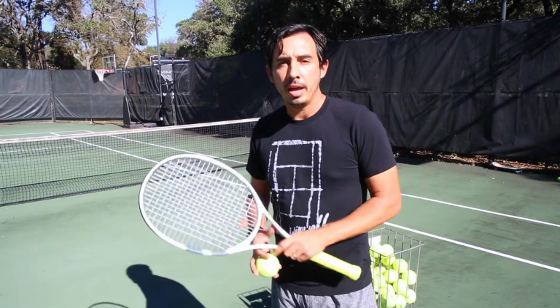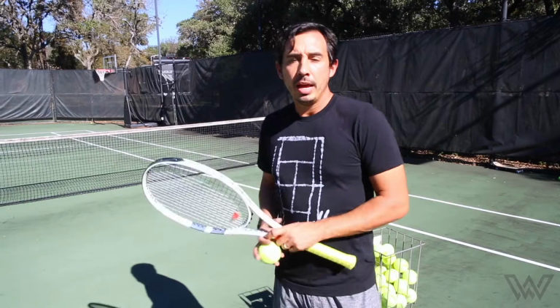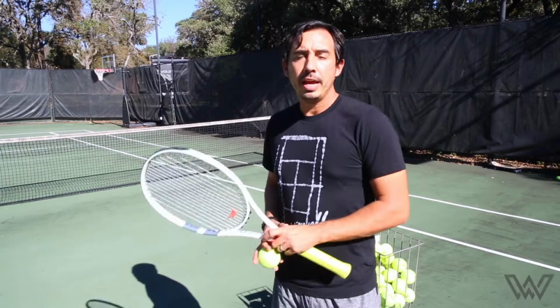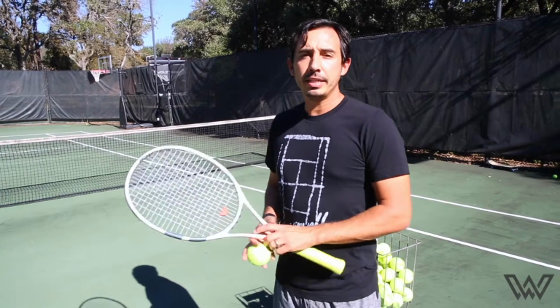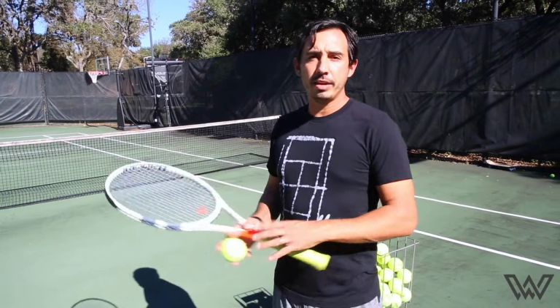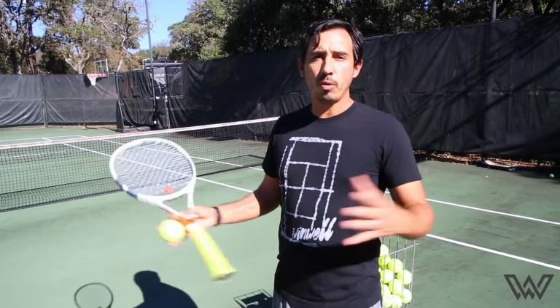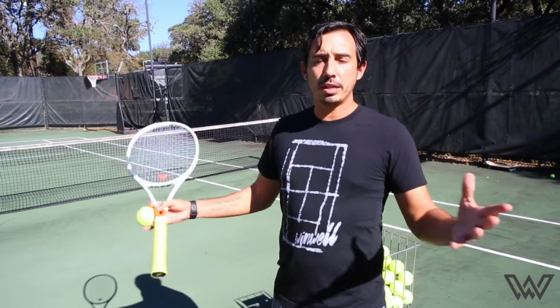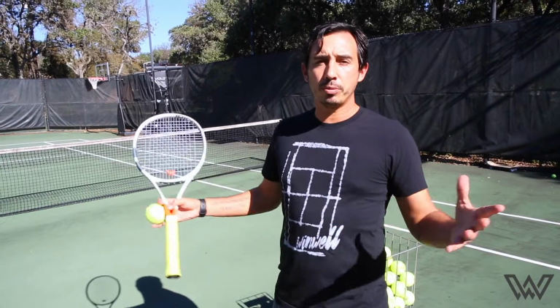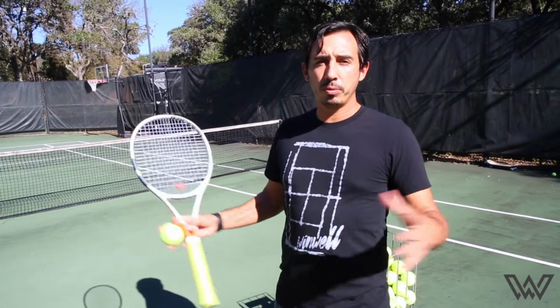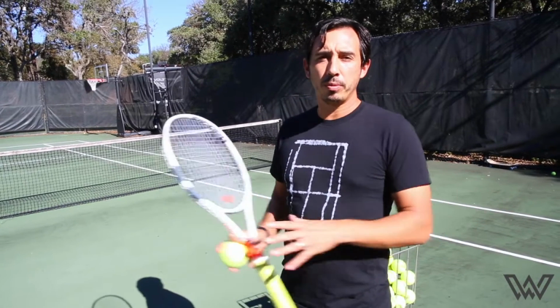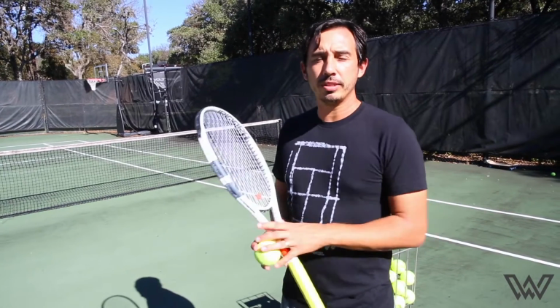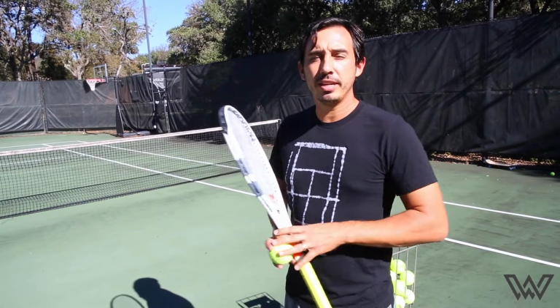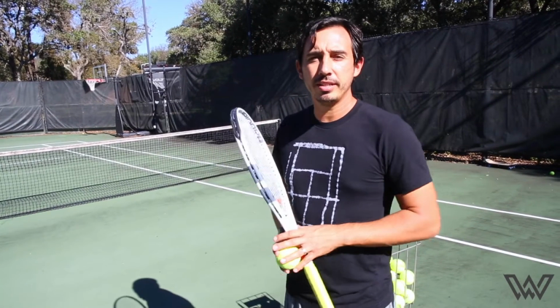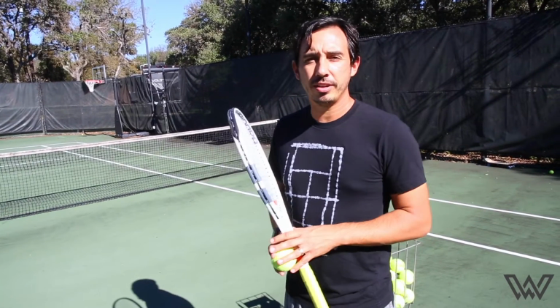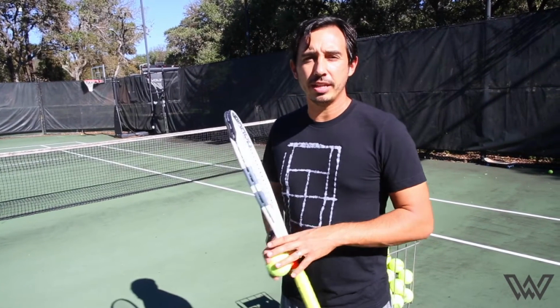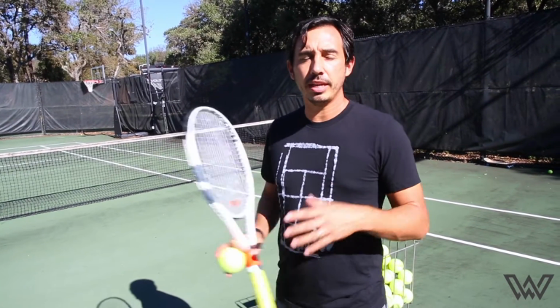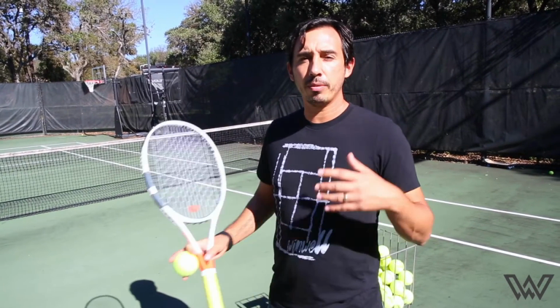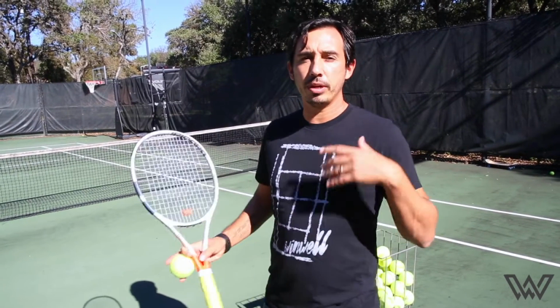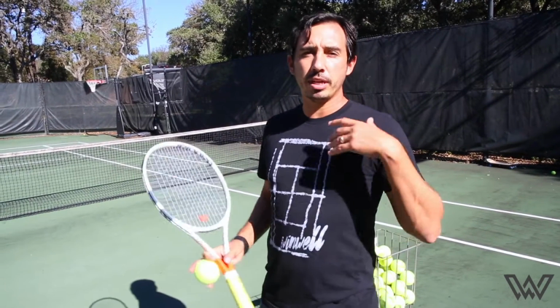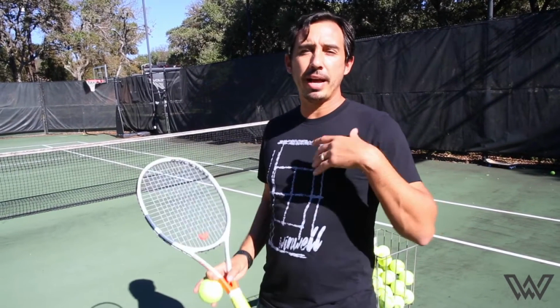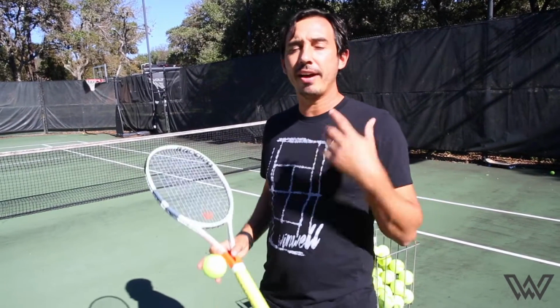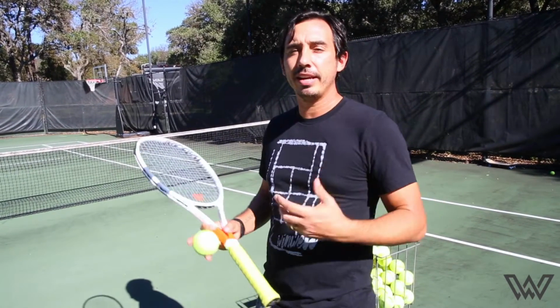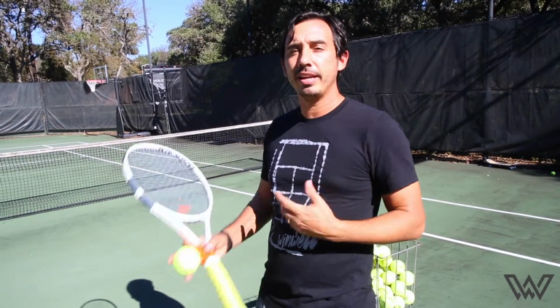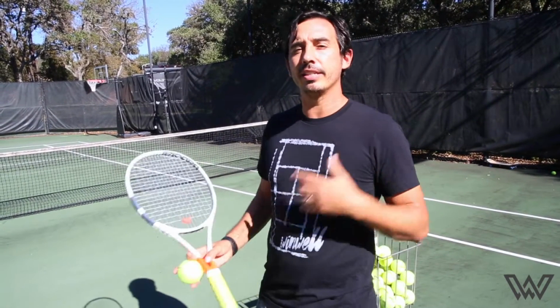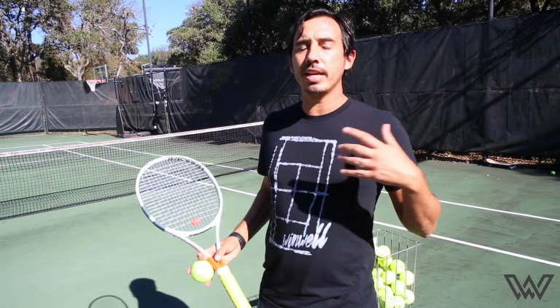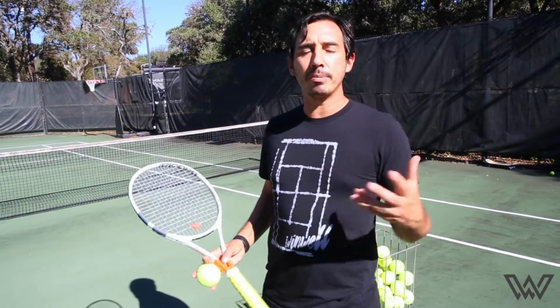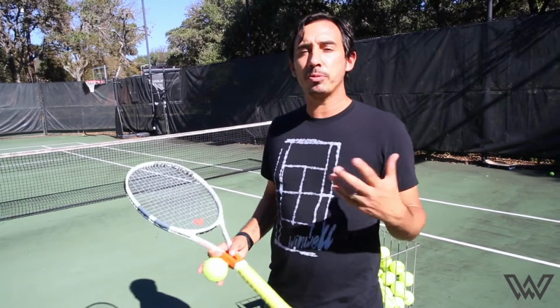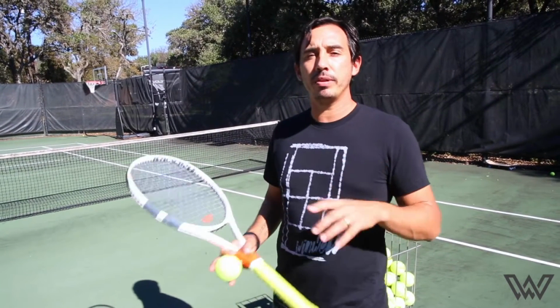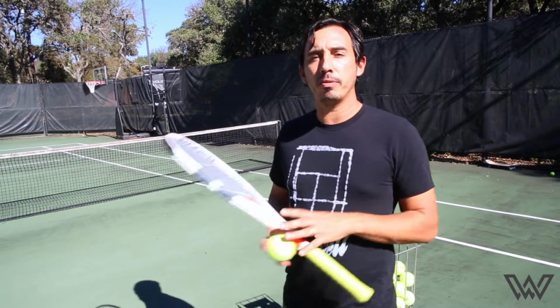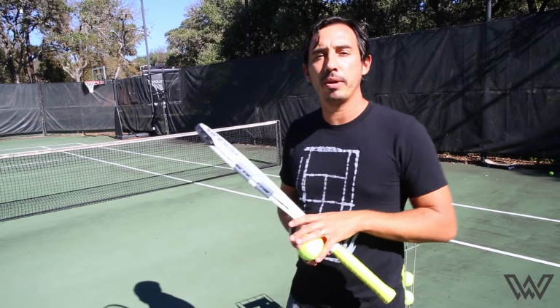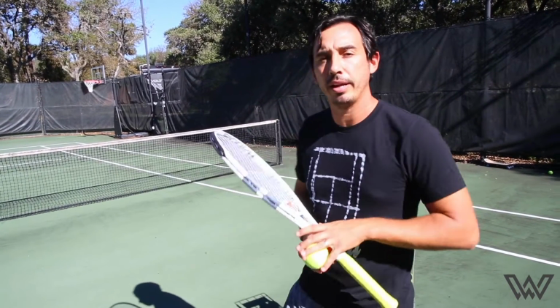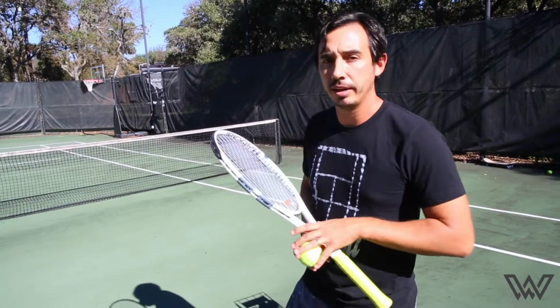Dave Watts with Windwell Tennis here and today we're going to talk about how to hit a topspin forehand.